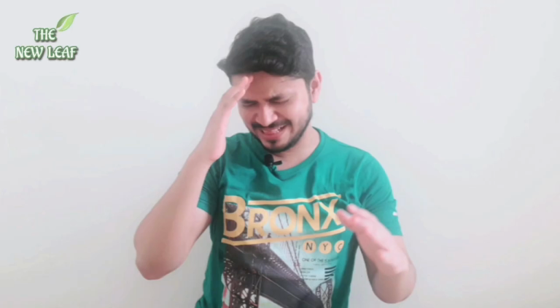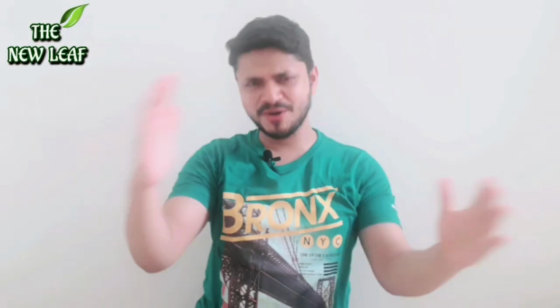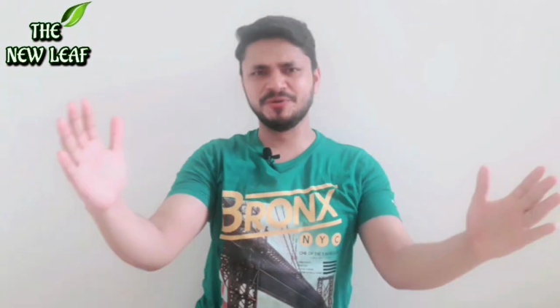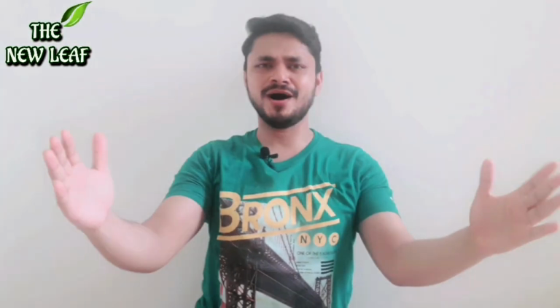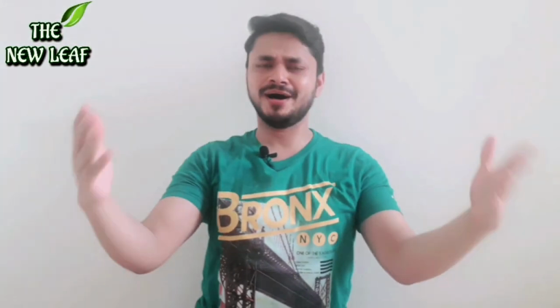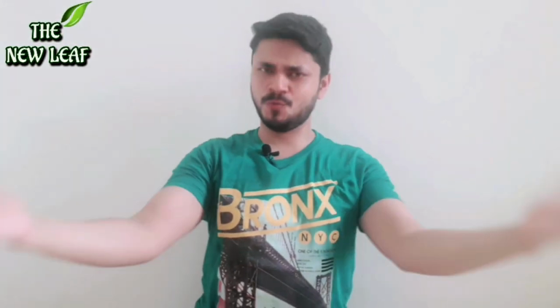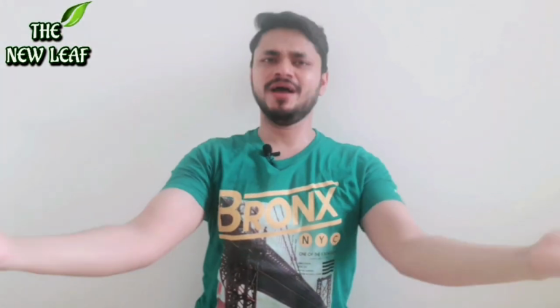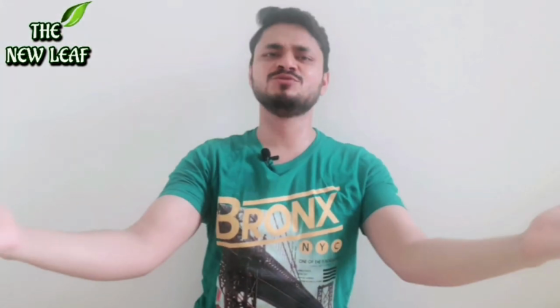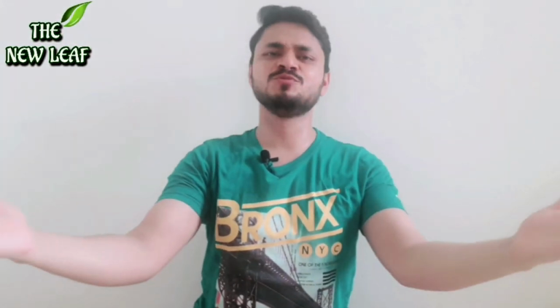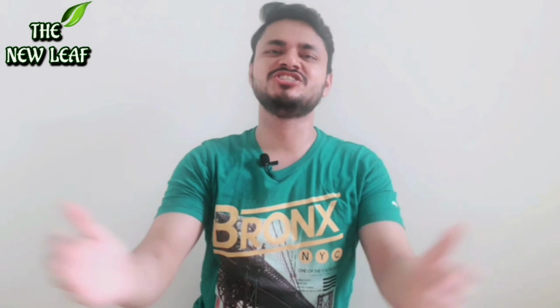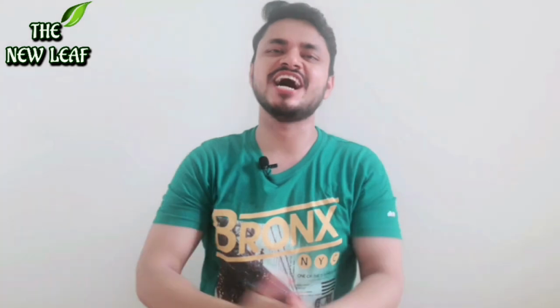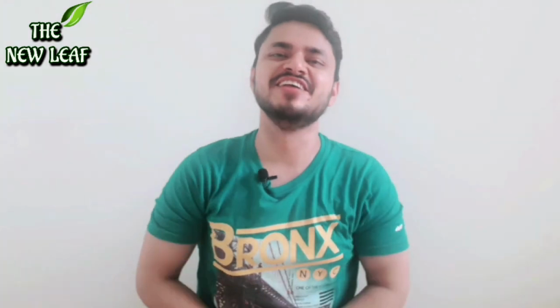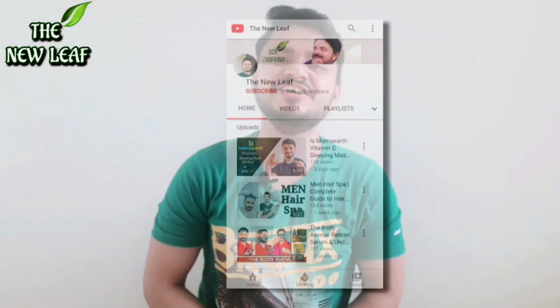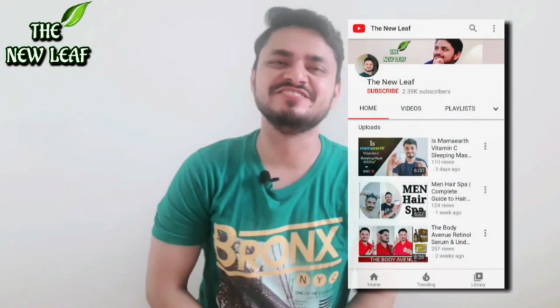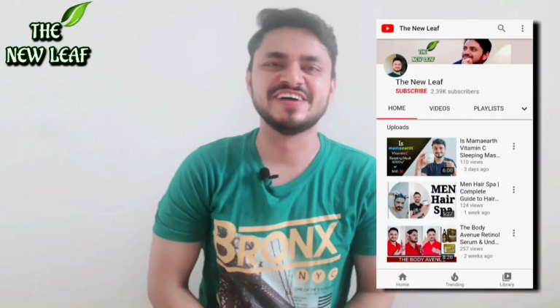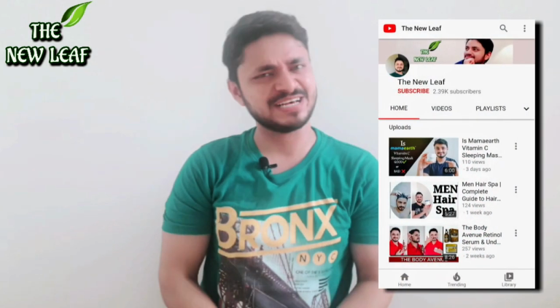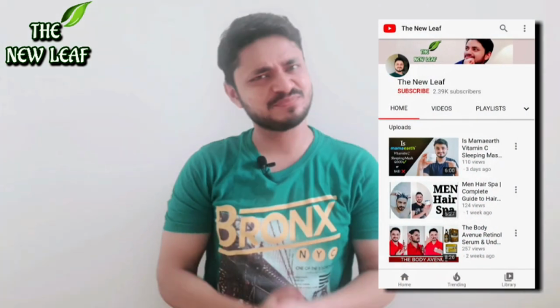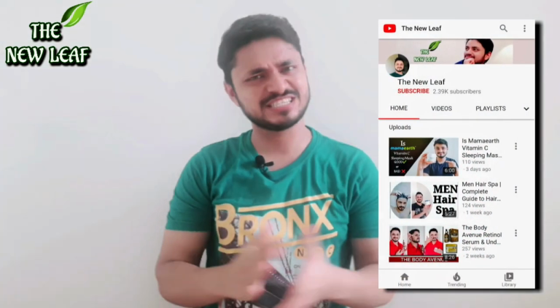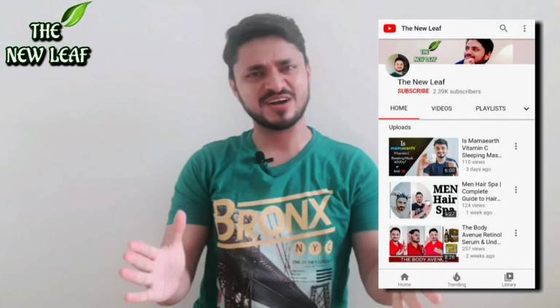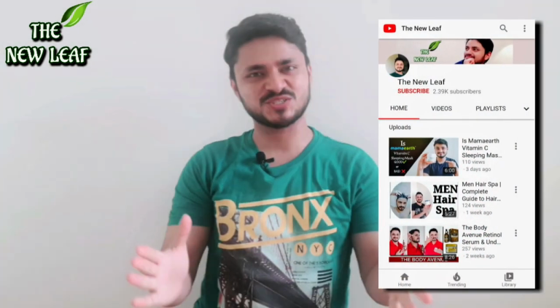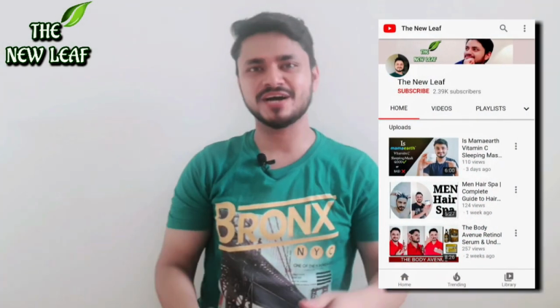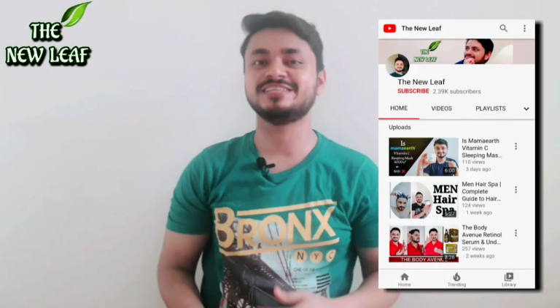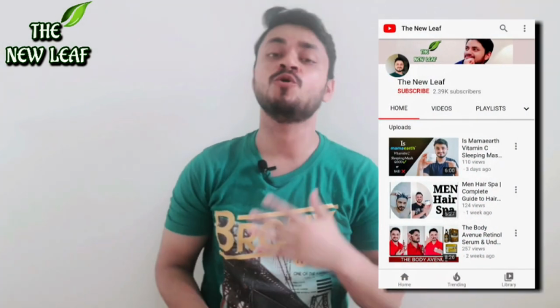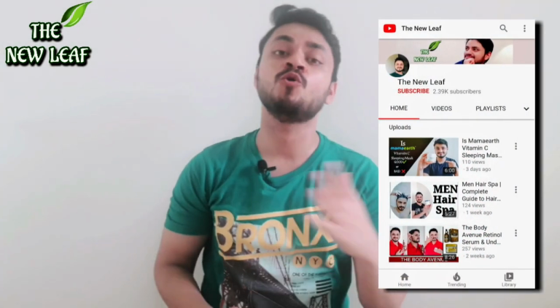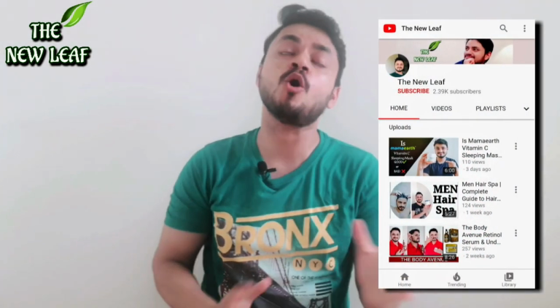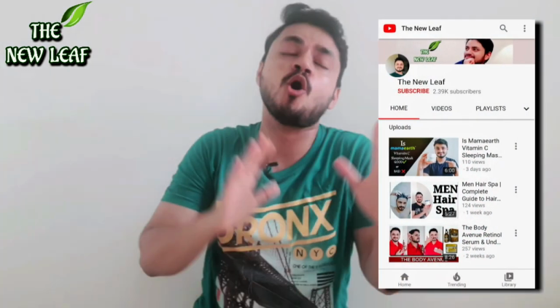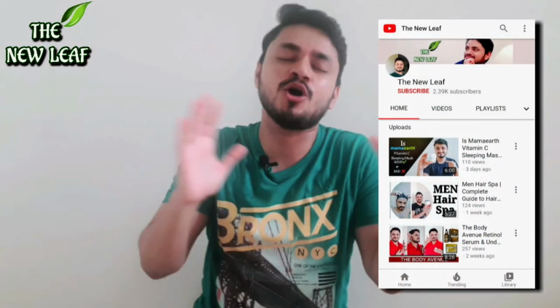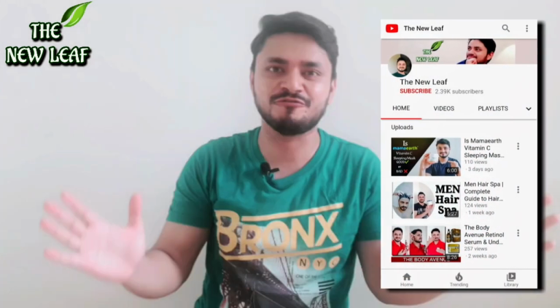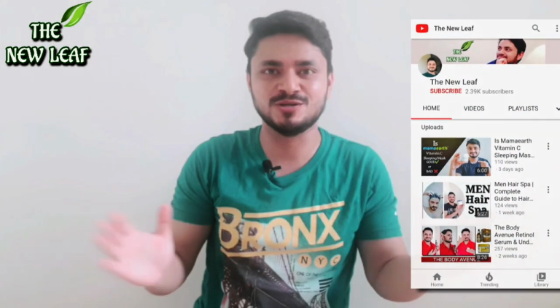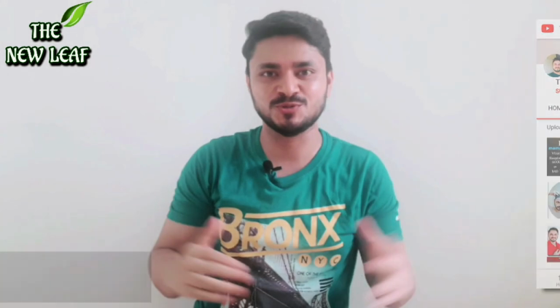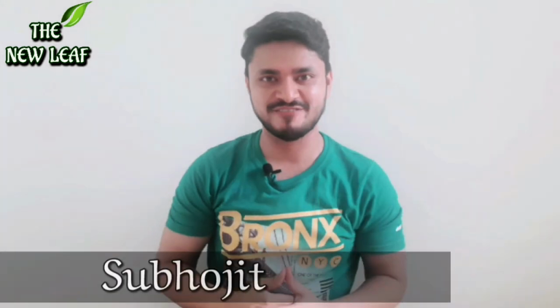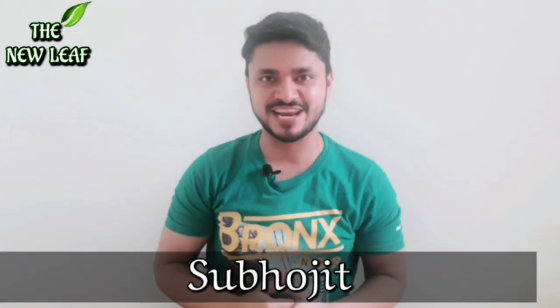Everyone, welcome to my channel, The New Leaf Guys. Welcome to everyone, I hope all of you are doing very good.